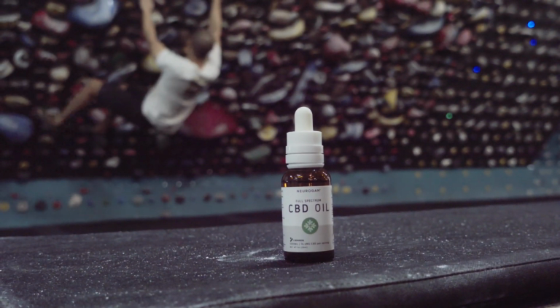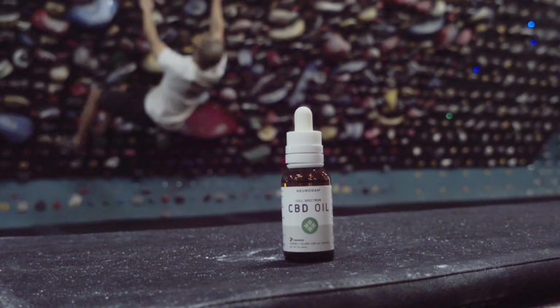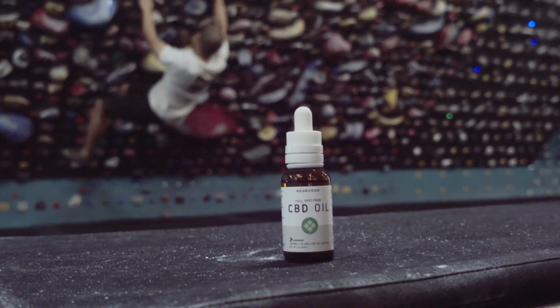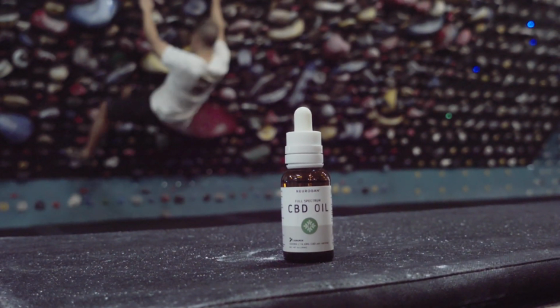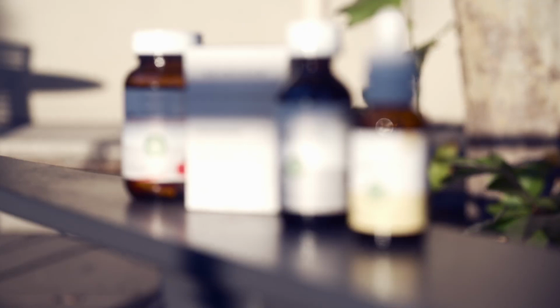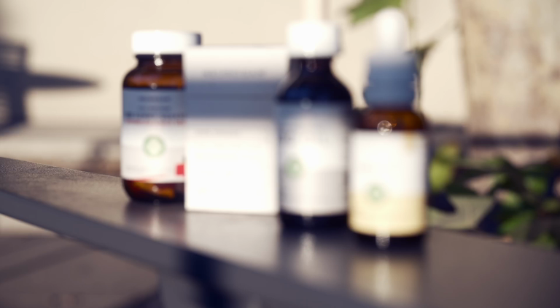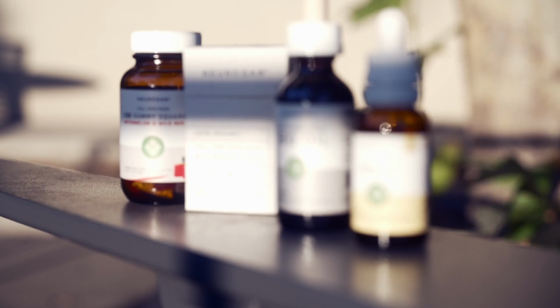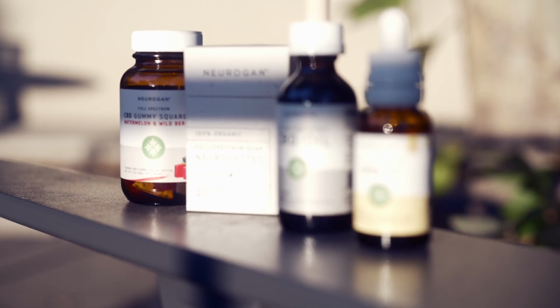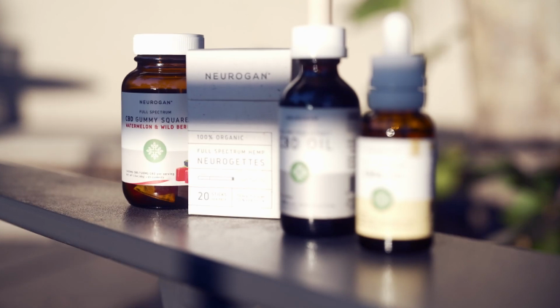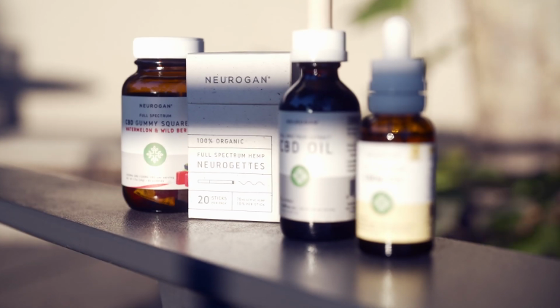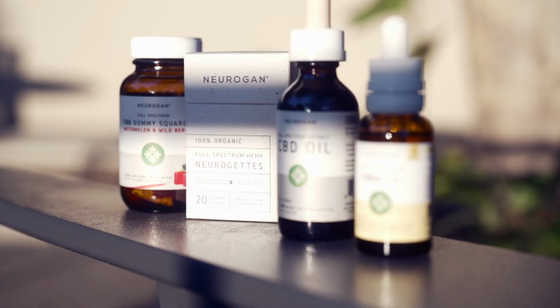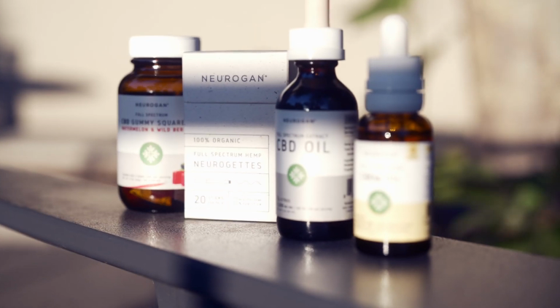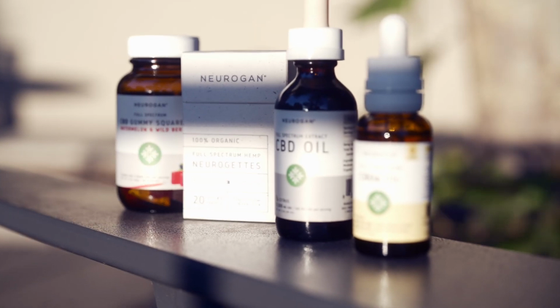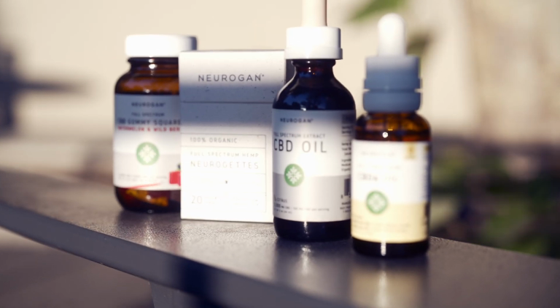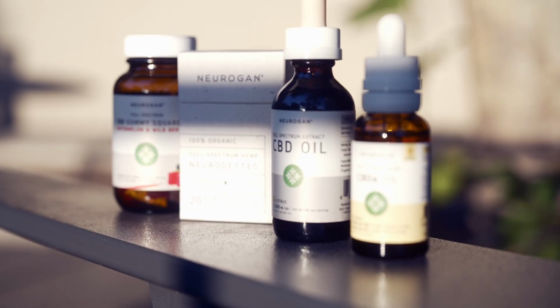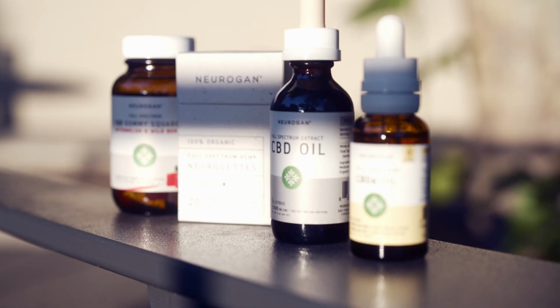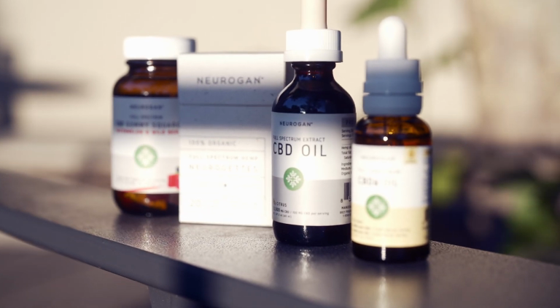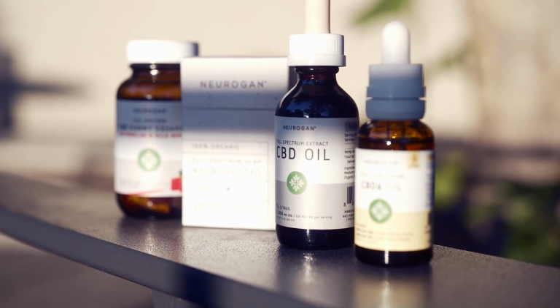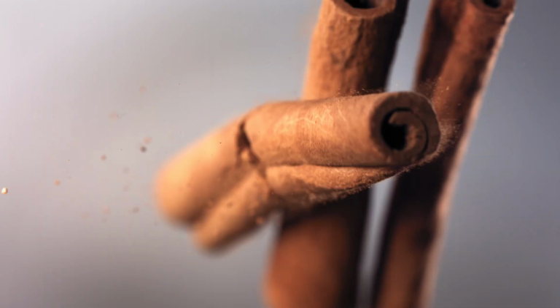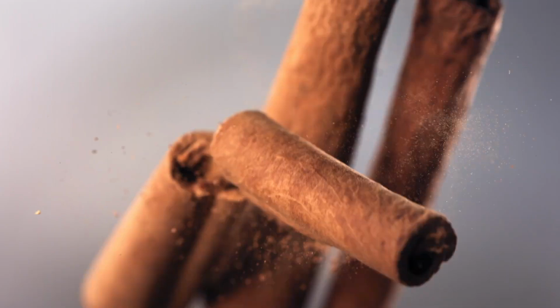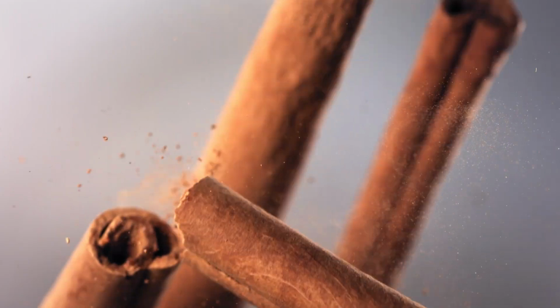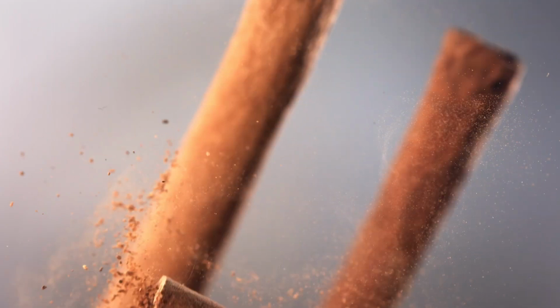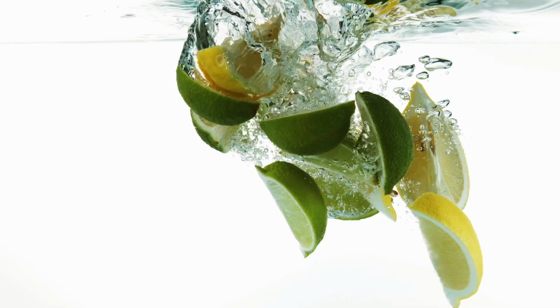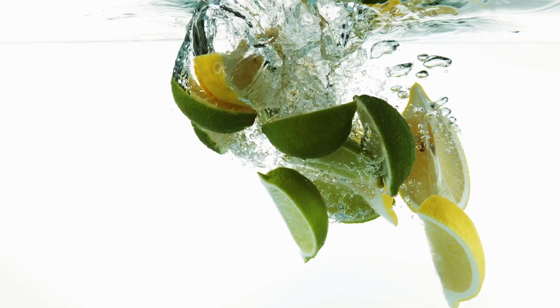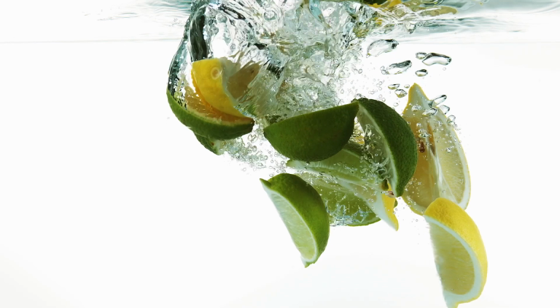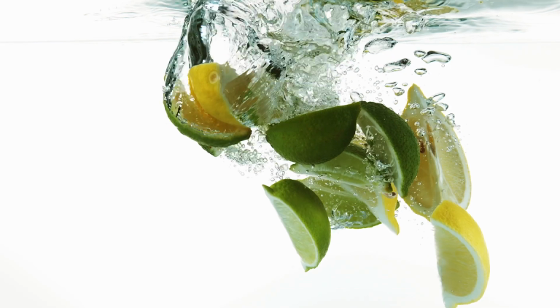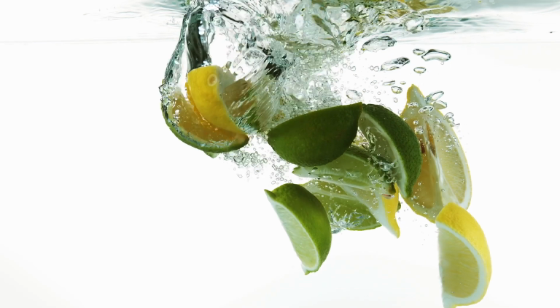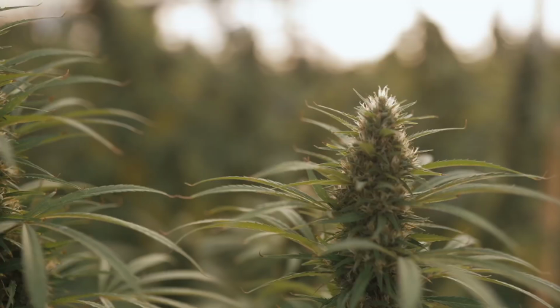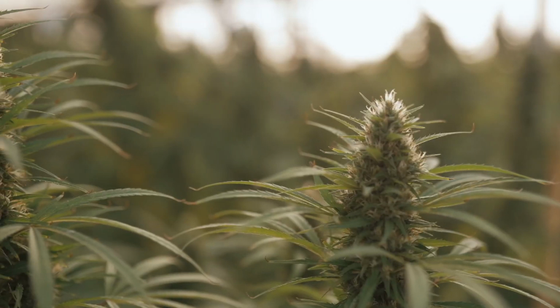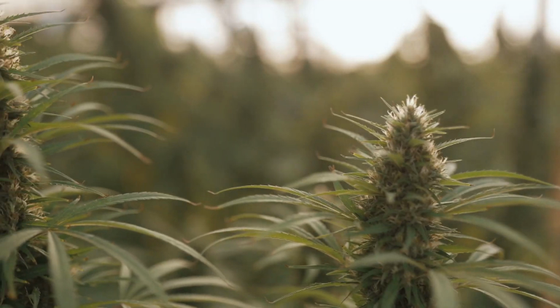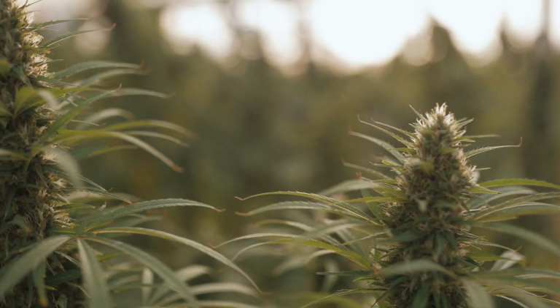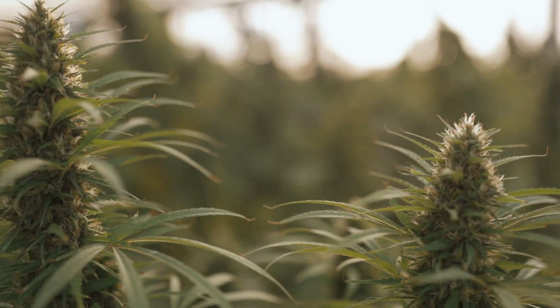These oils are available in three distinct flavors — cinnamon, citrus, and natural hemp.